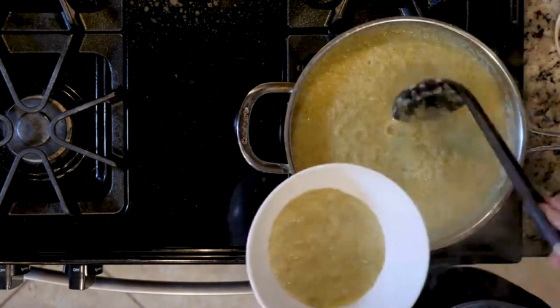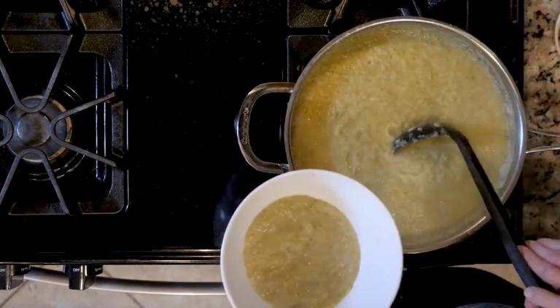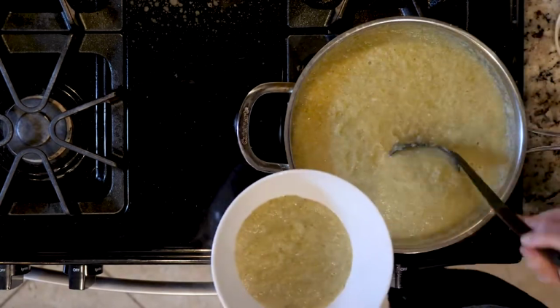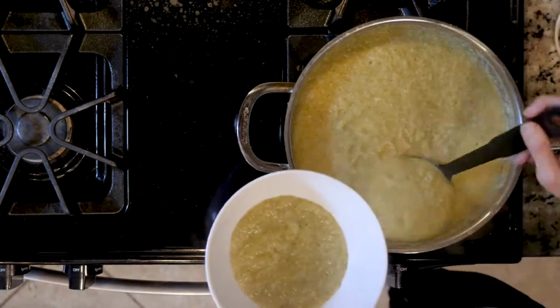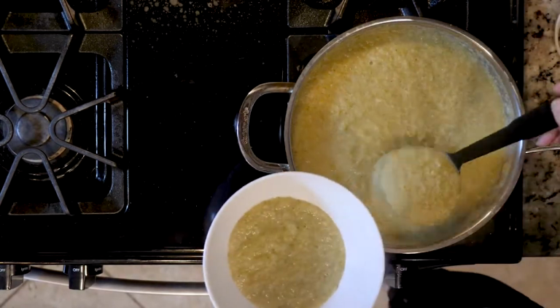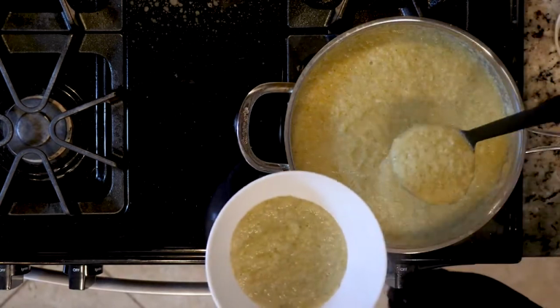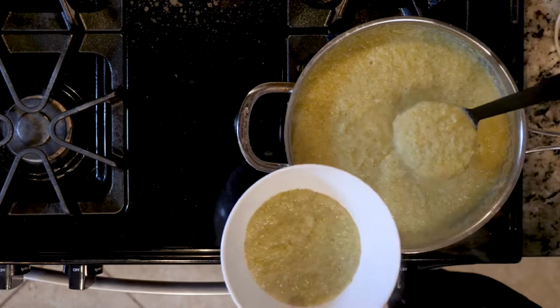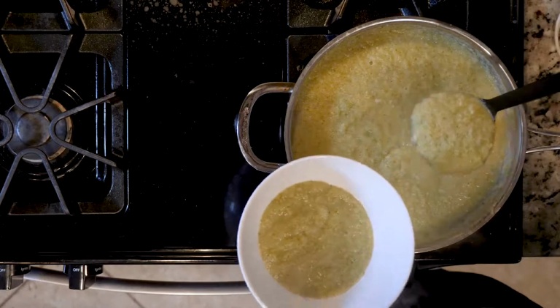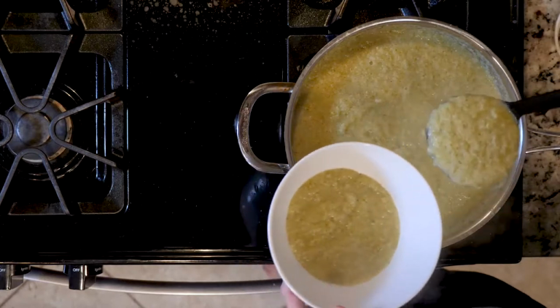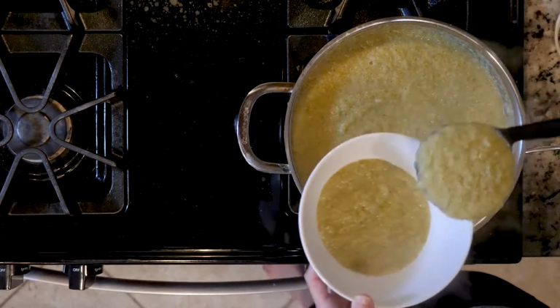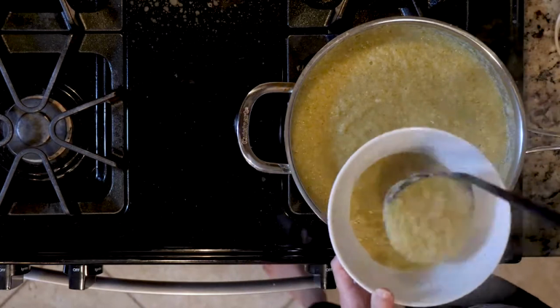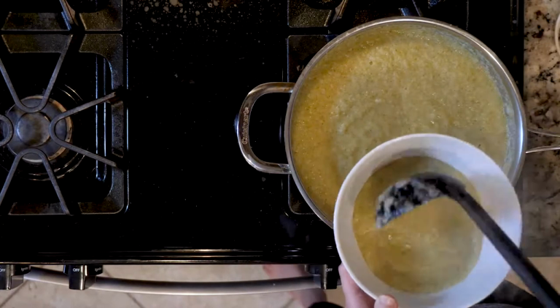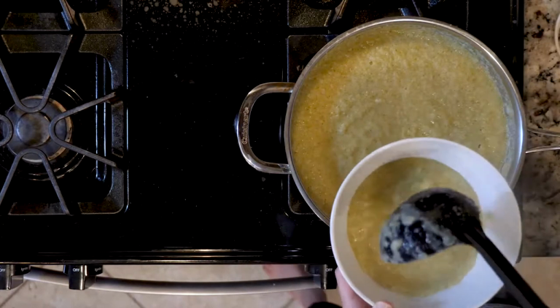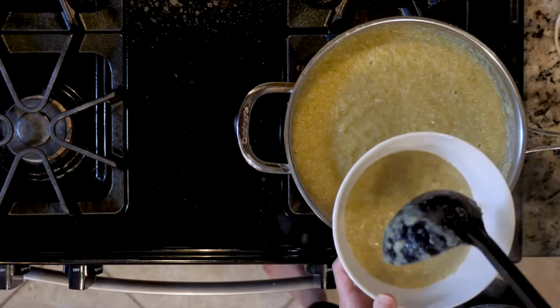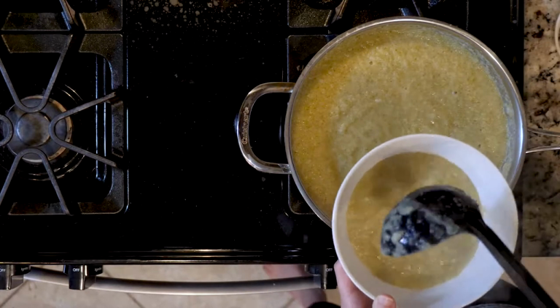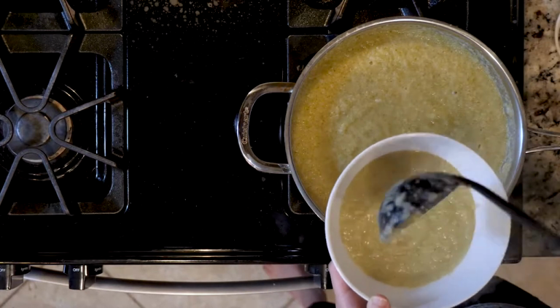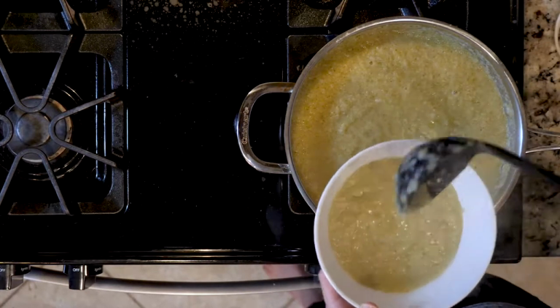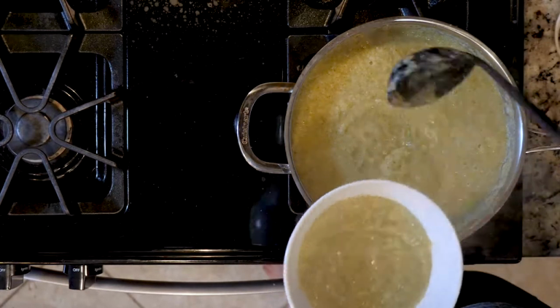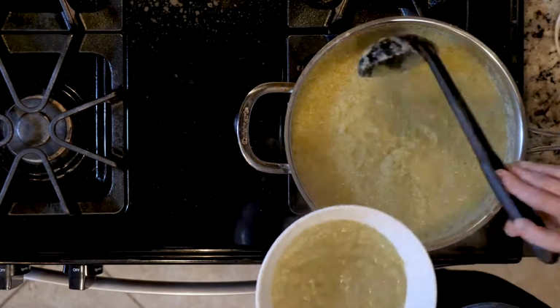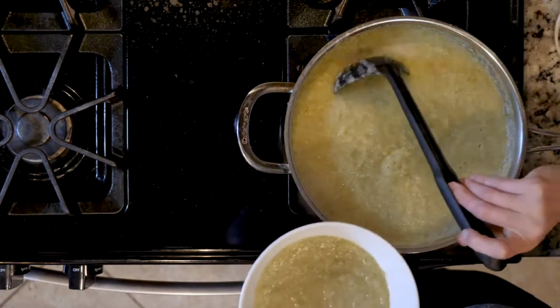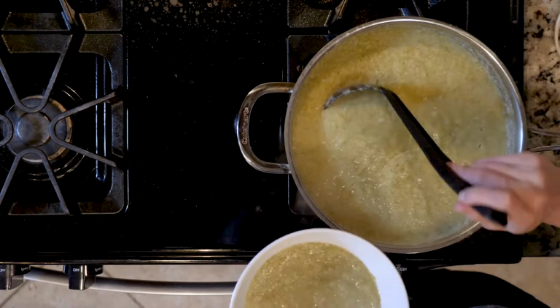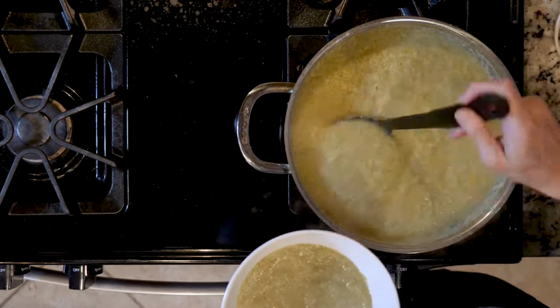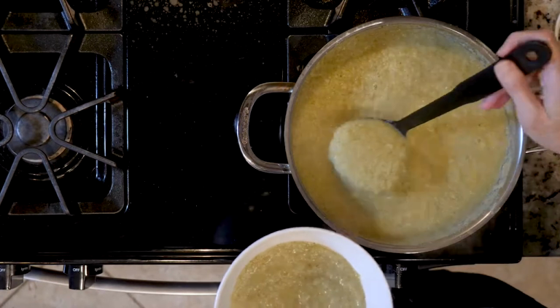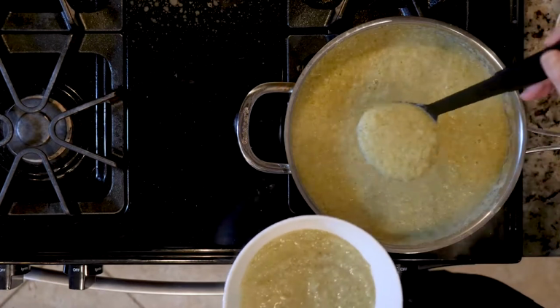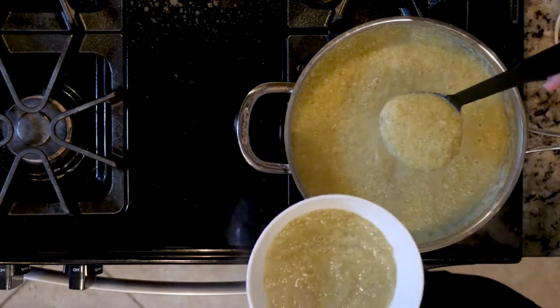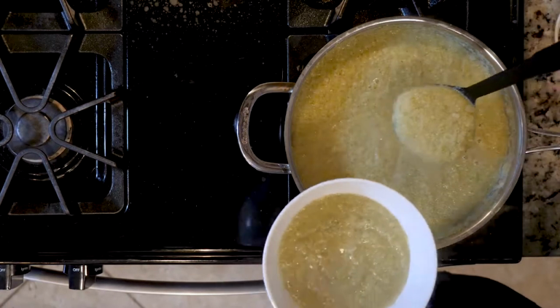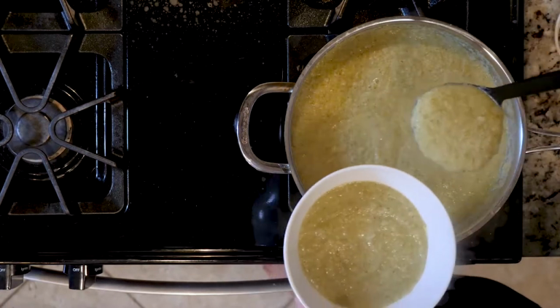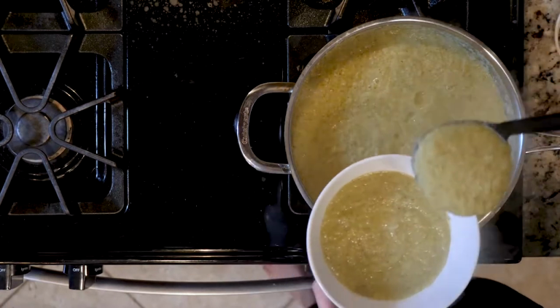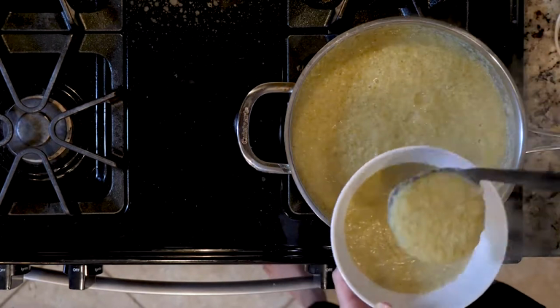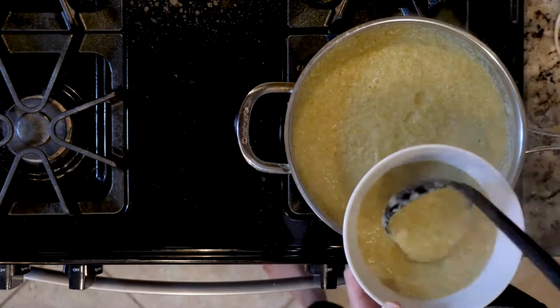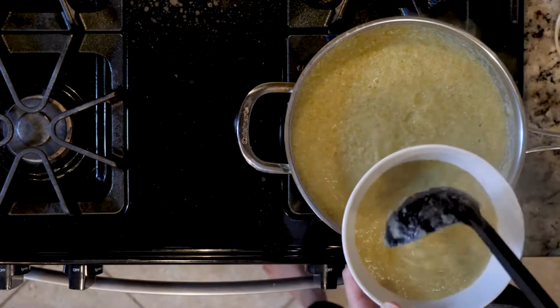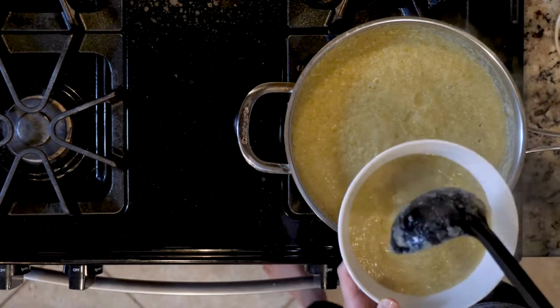Spoon some soup into a bowl and sprinkle with a little salt and pepper. Grab a spoon and let's eat.